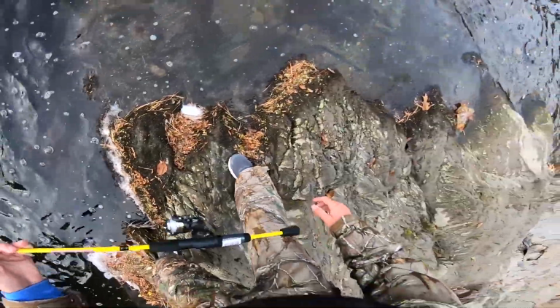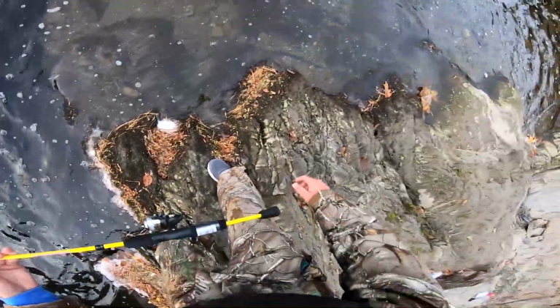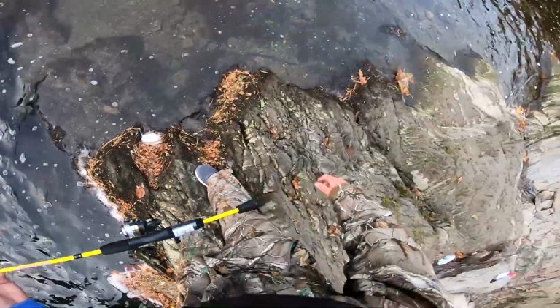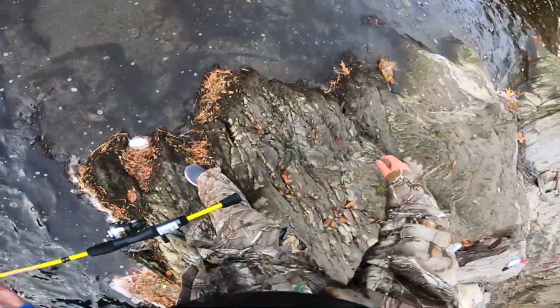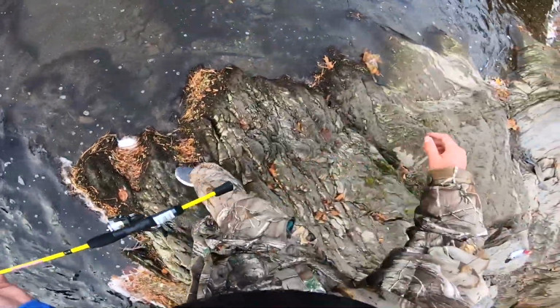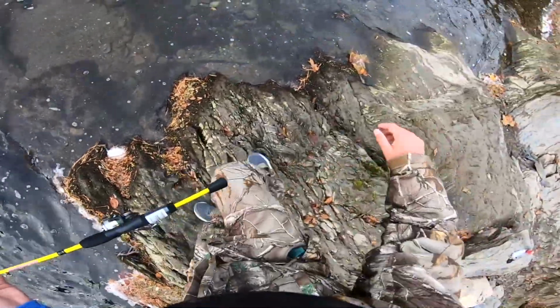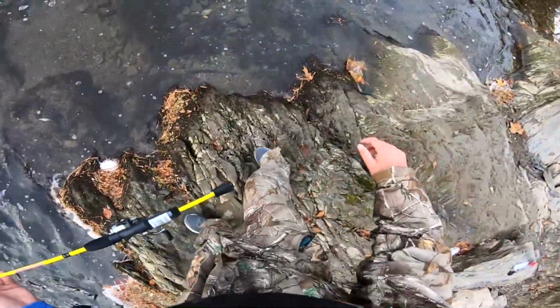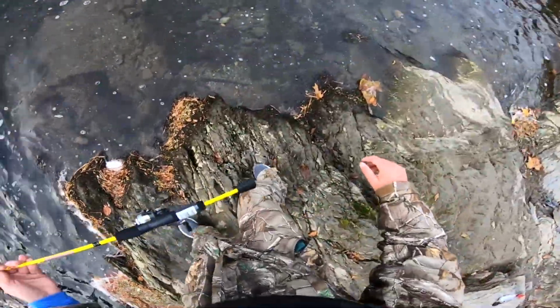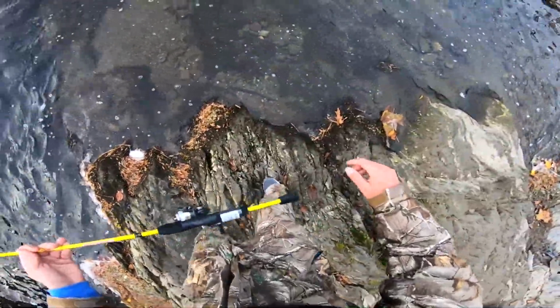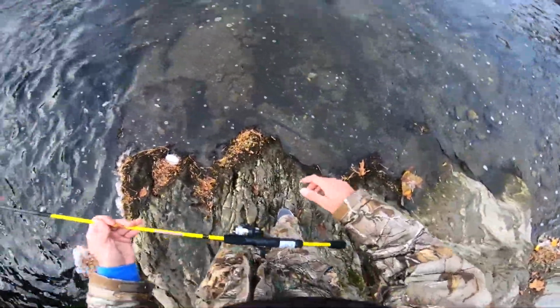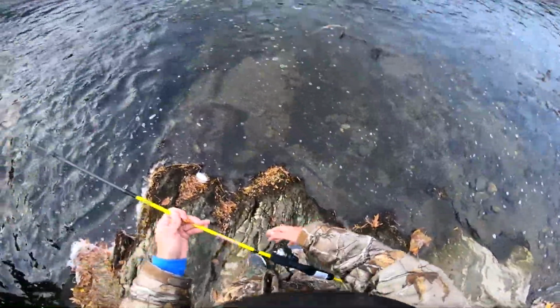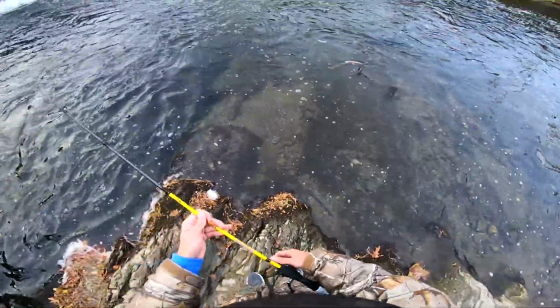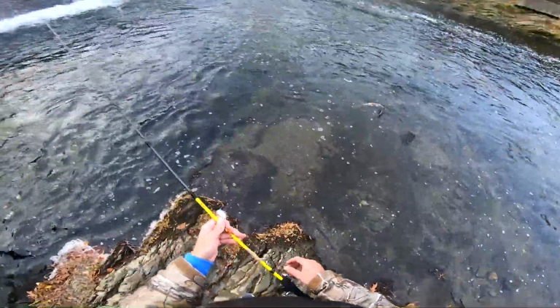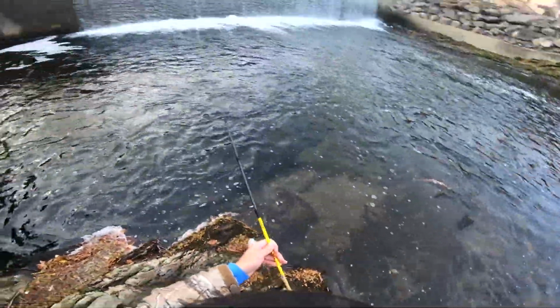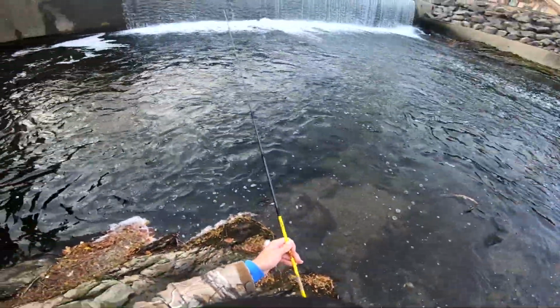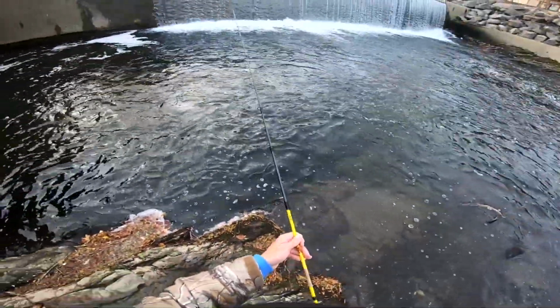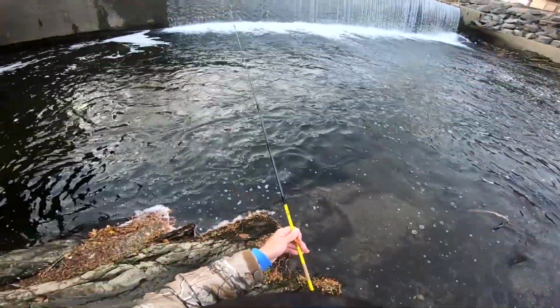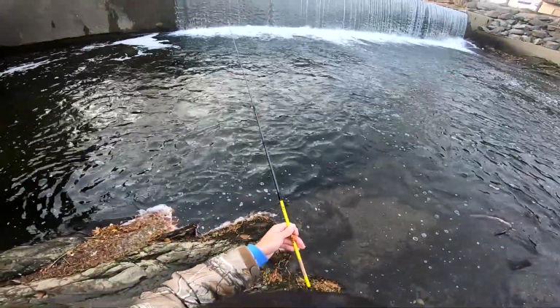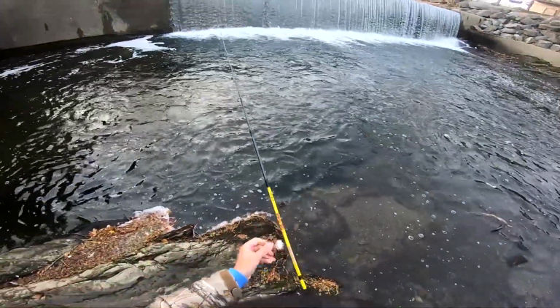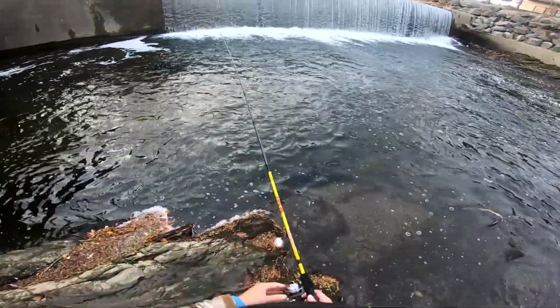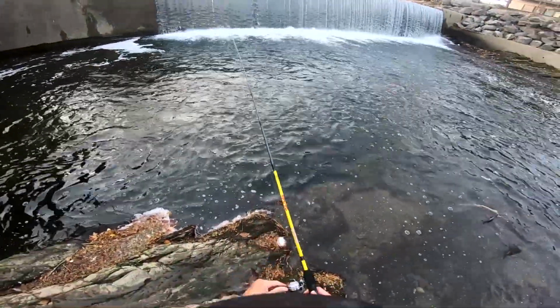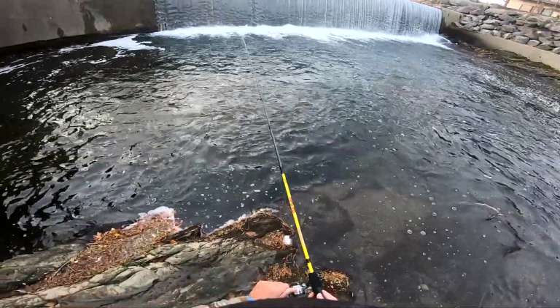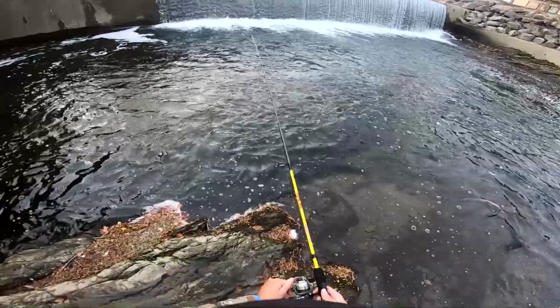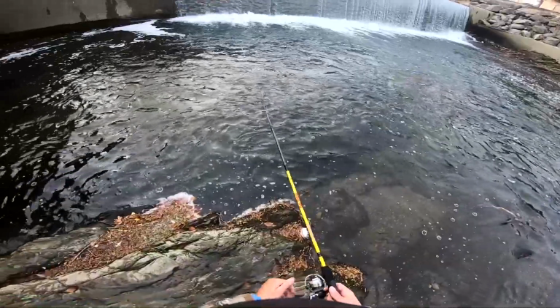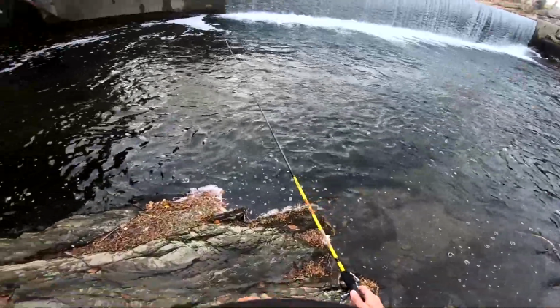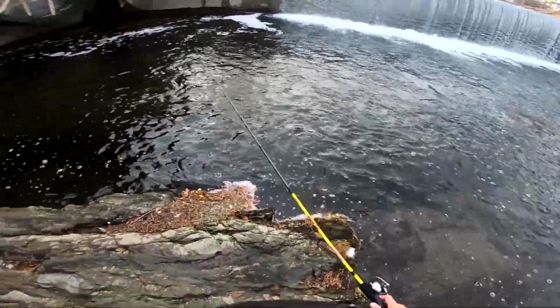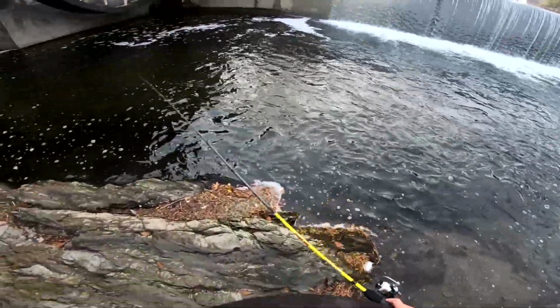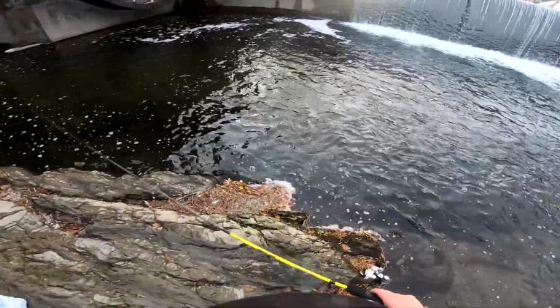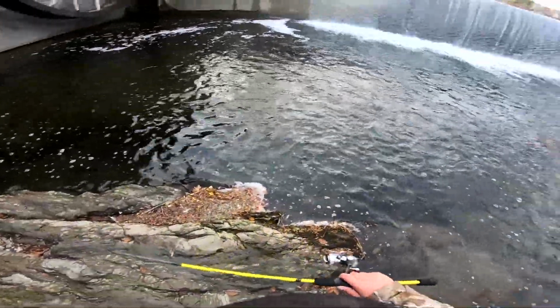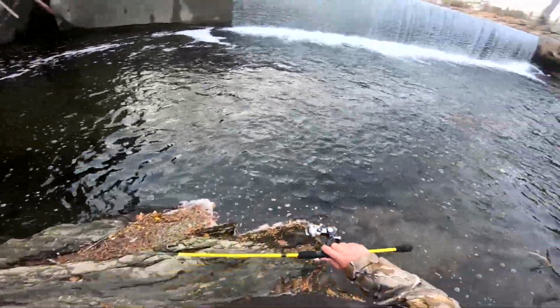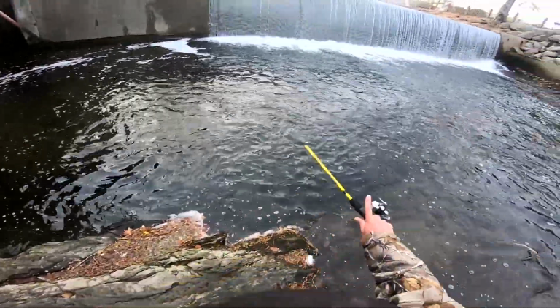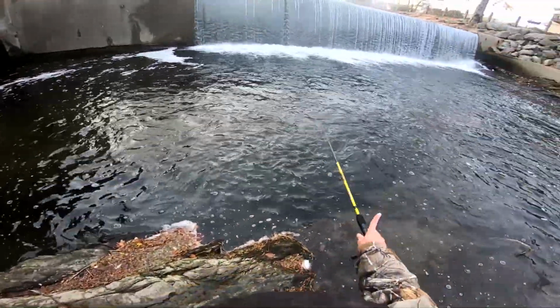The rocks are a little slippery but now we're gonna cast in here and hopefully get a fish.